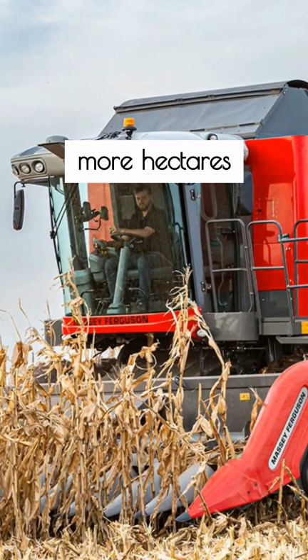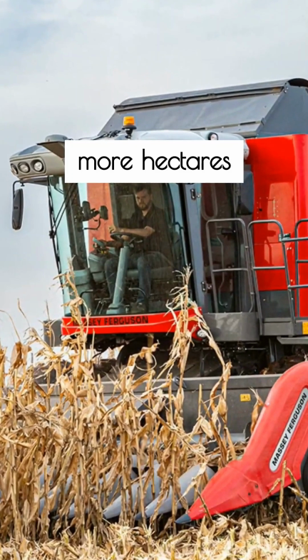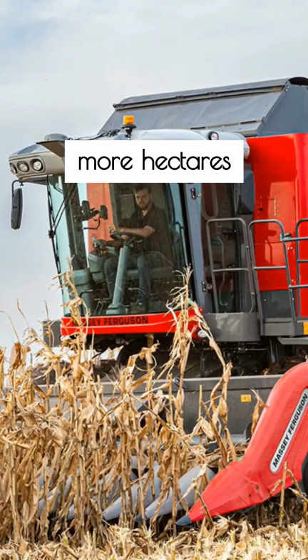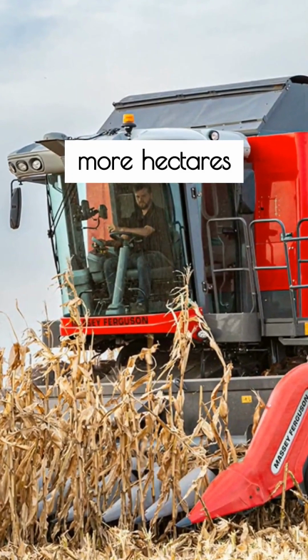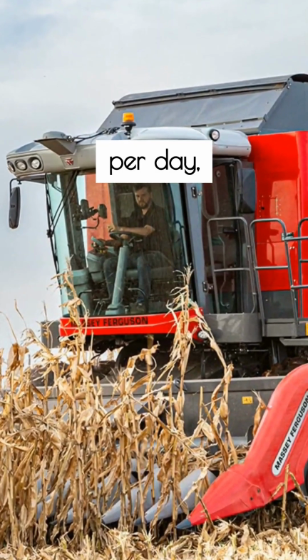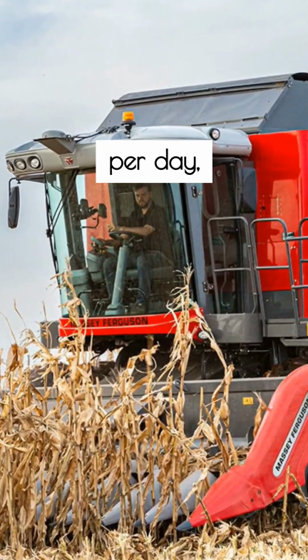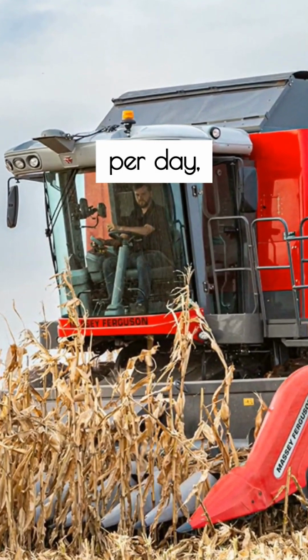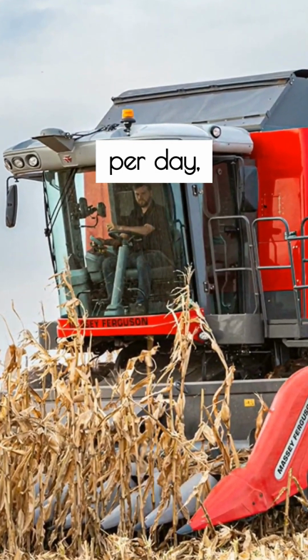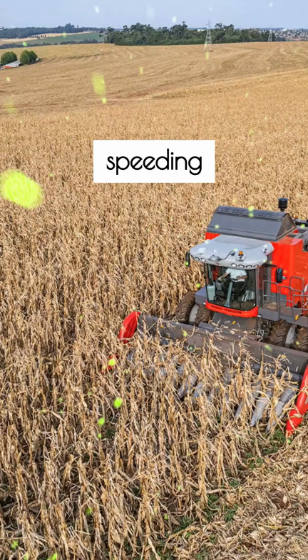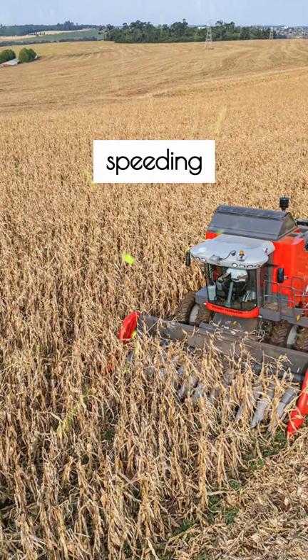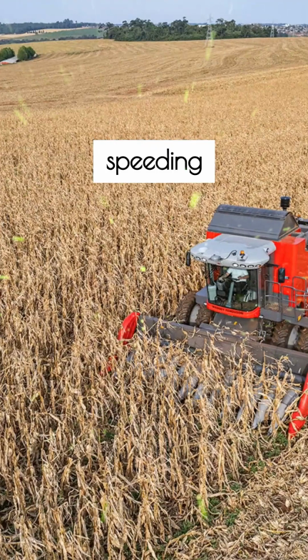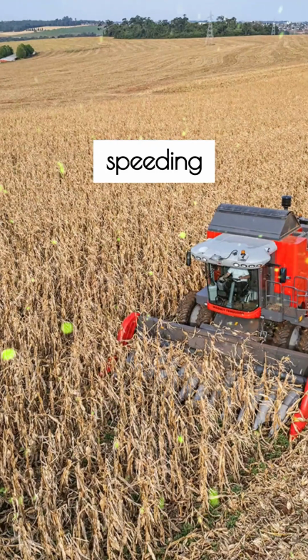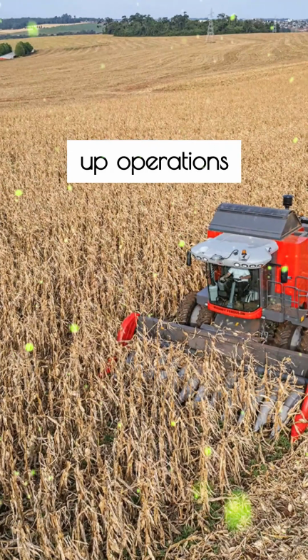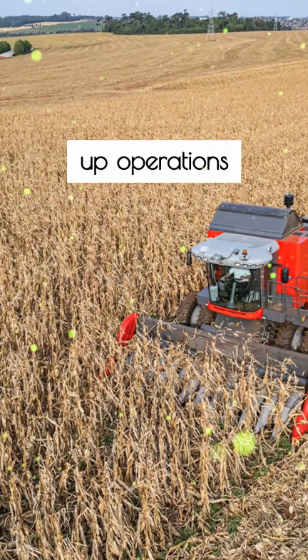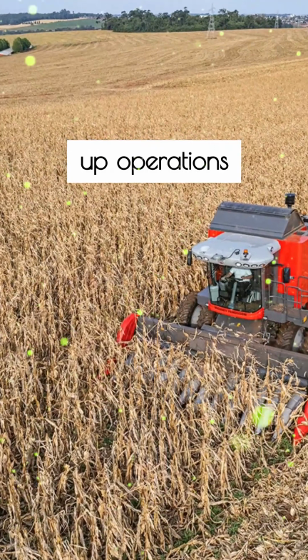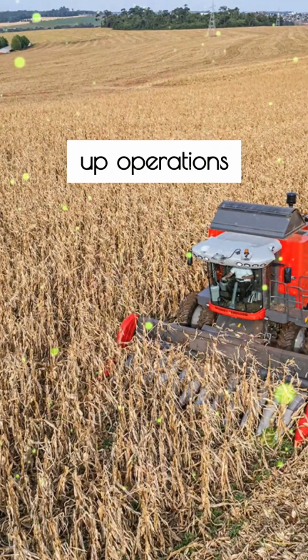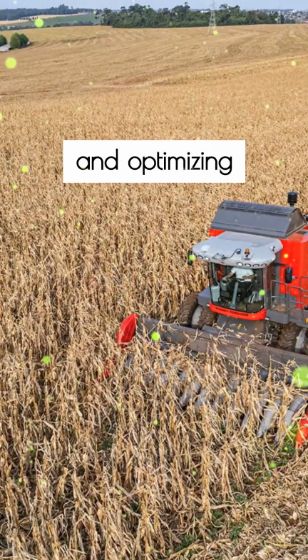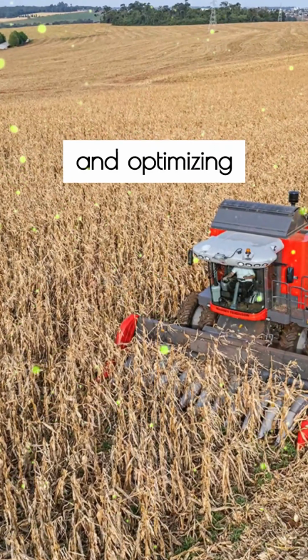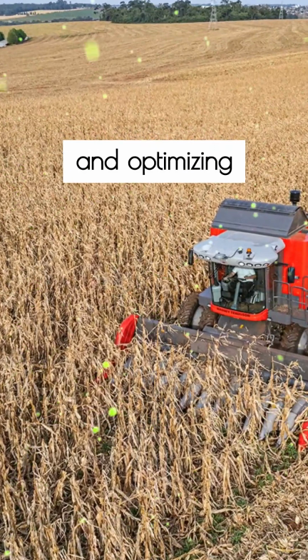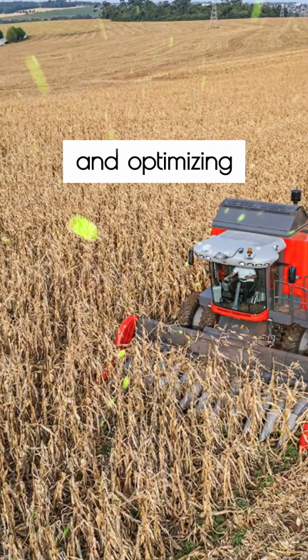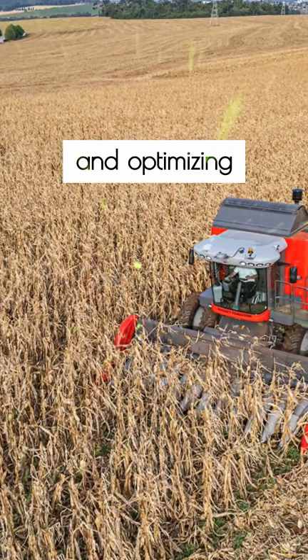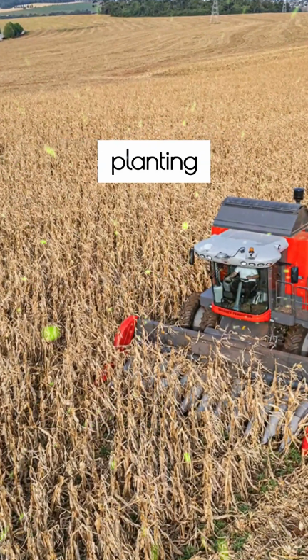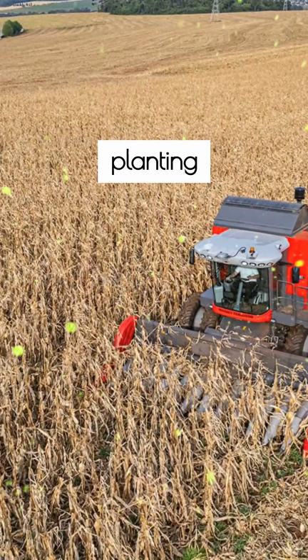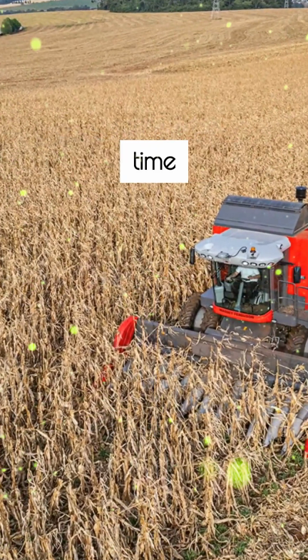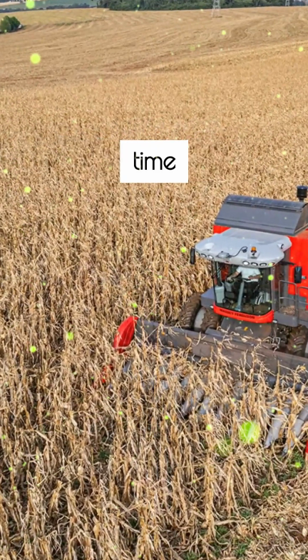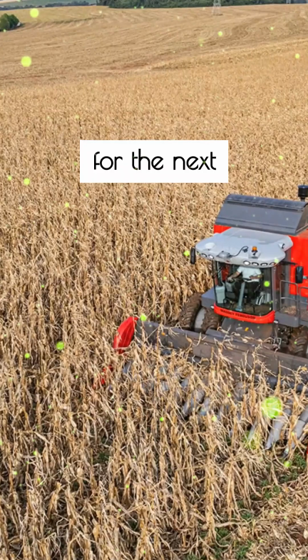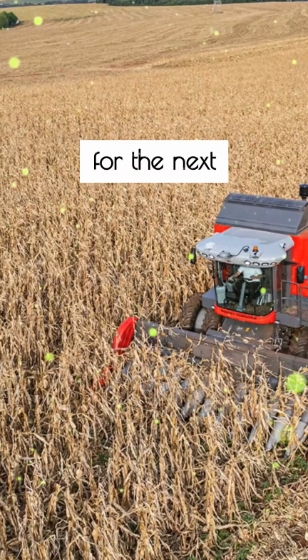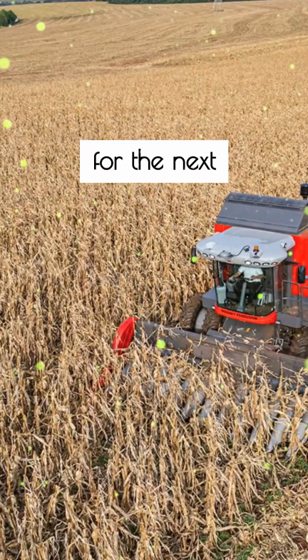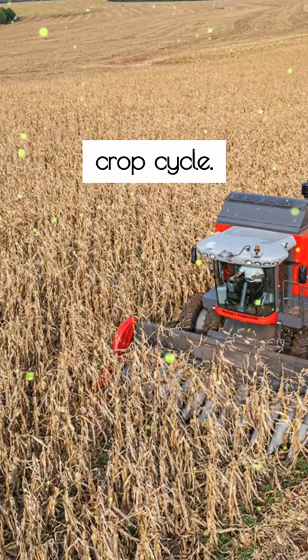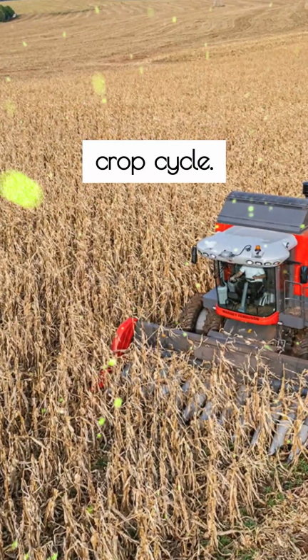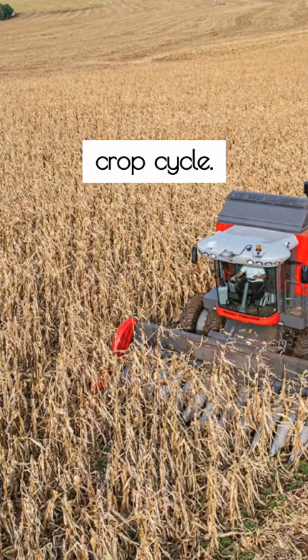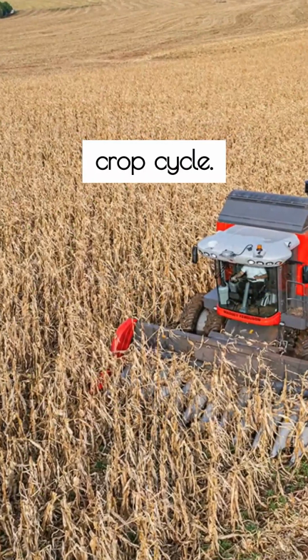The Fast Unloading System and High Power Rotor allow you to harvest more hectares per day, speeding up operations and optimizing planting time for the next crop cycle.